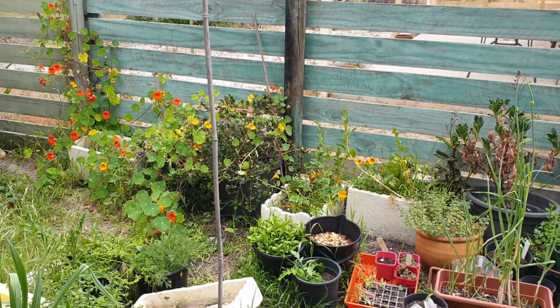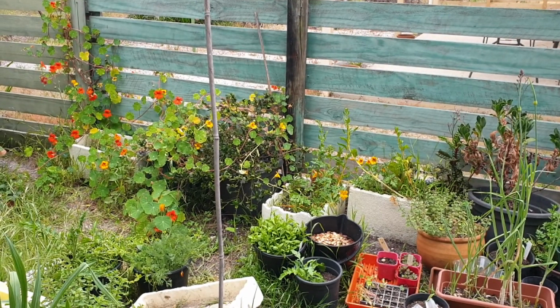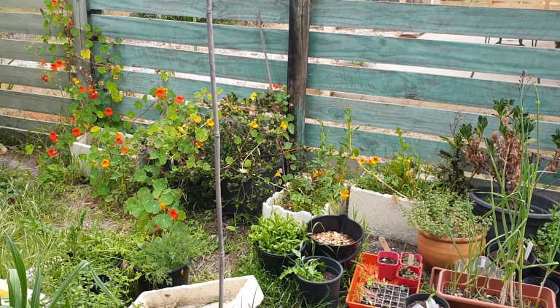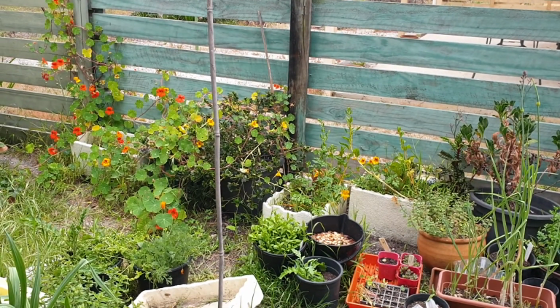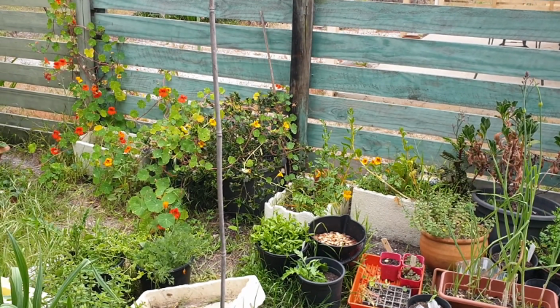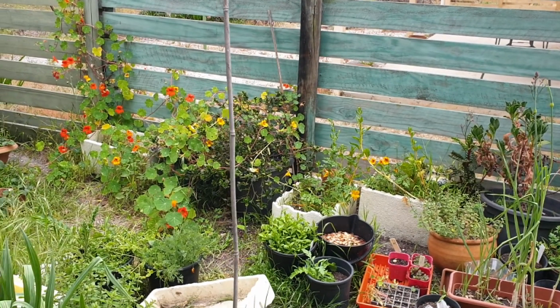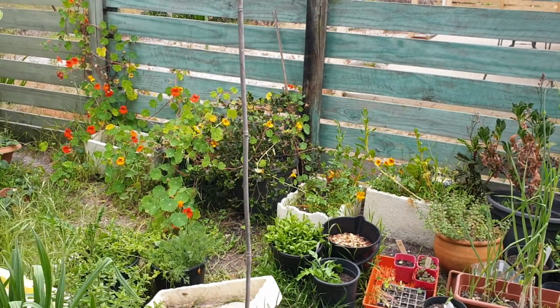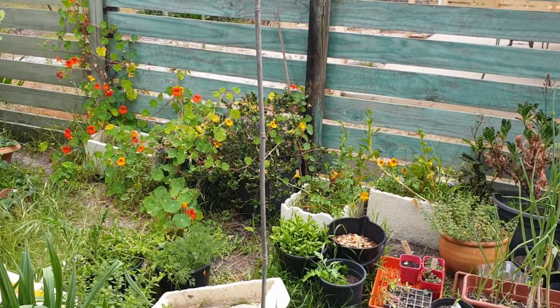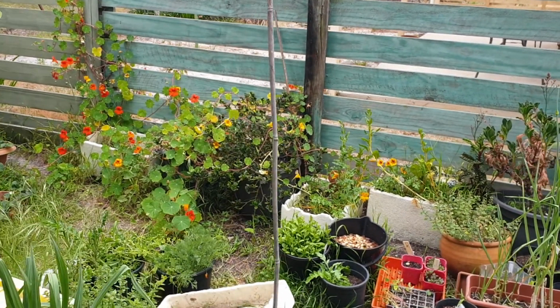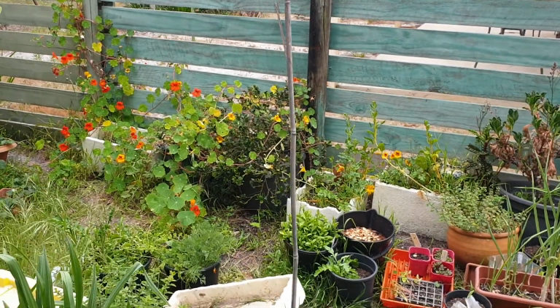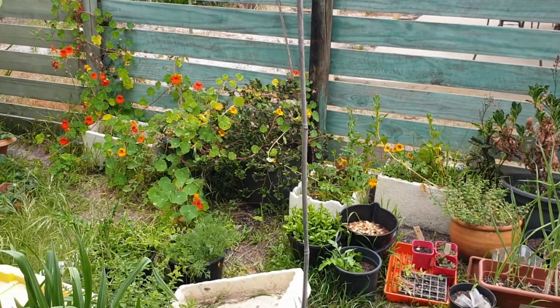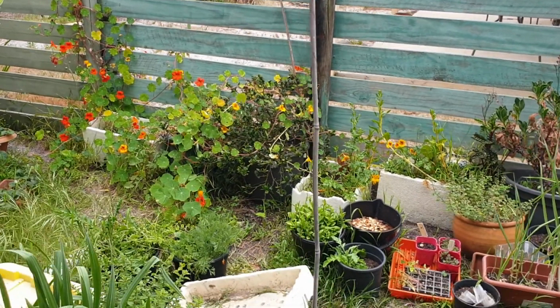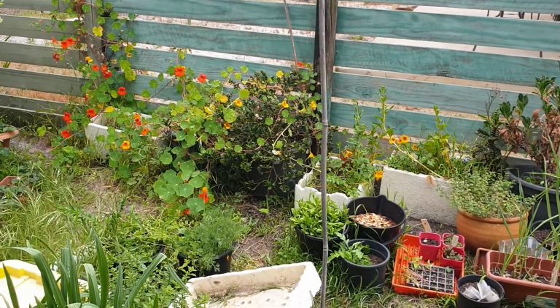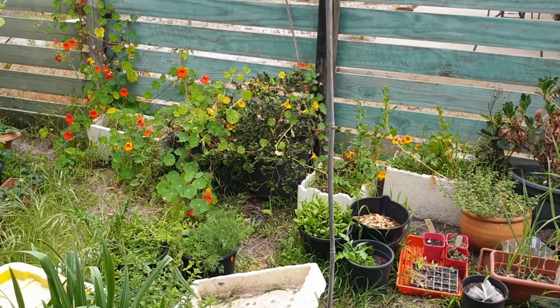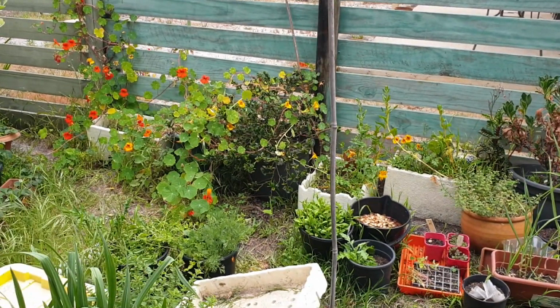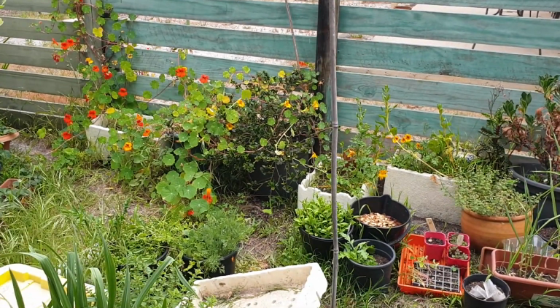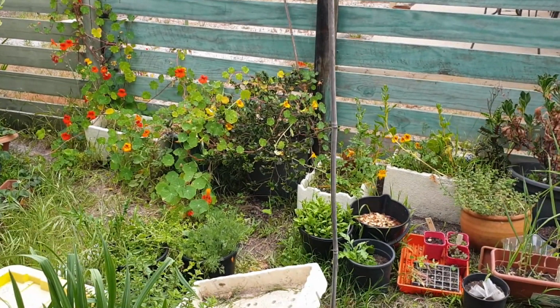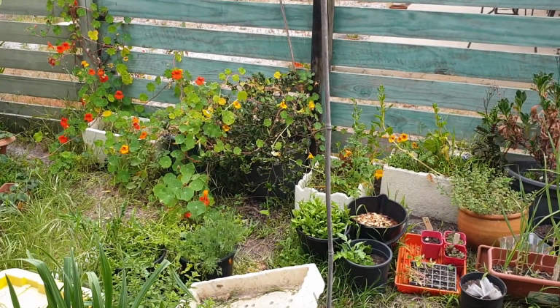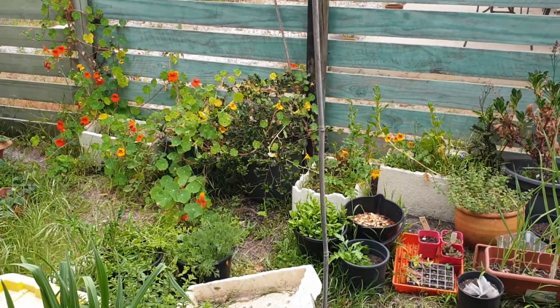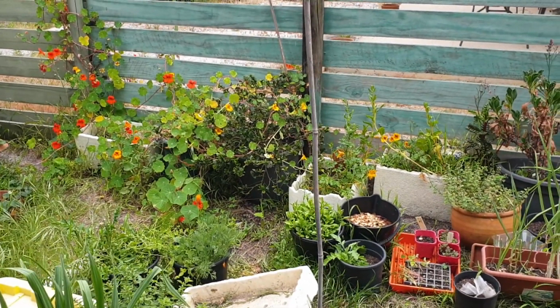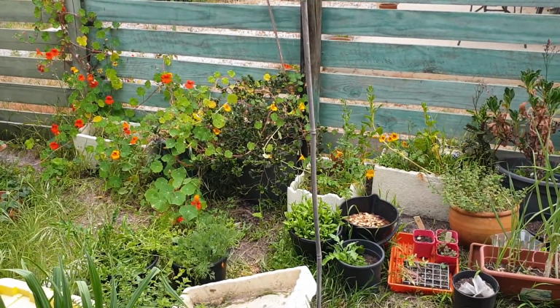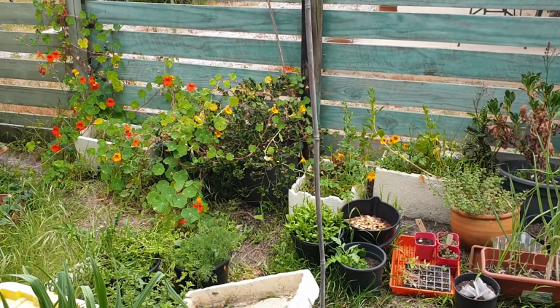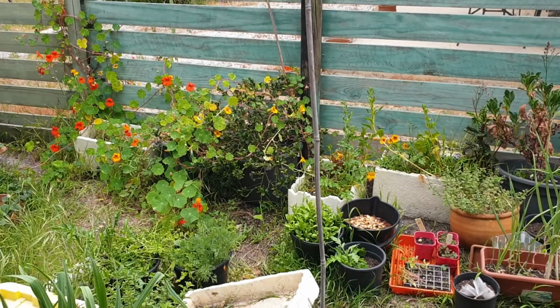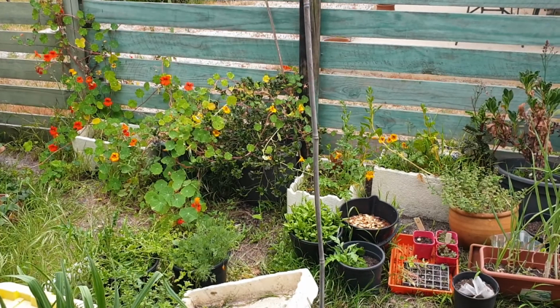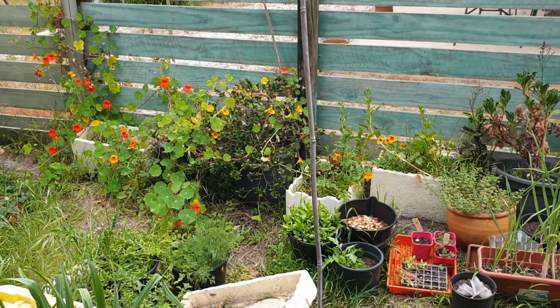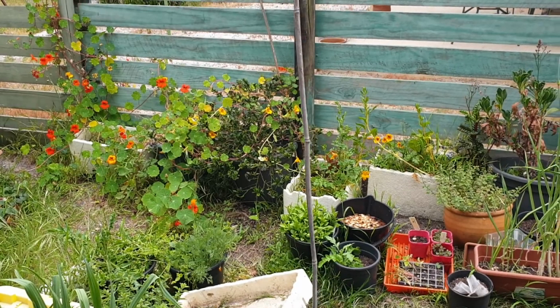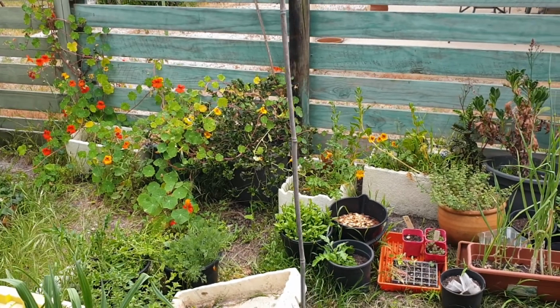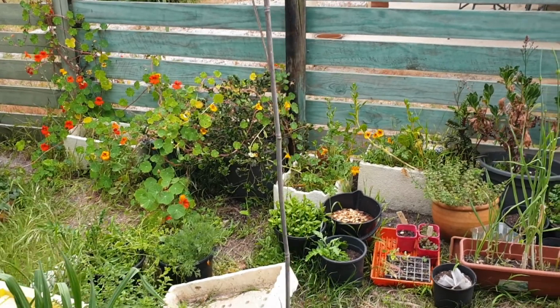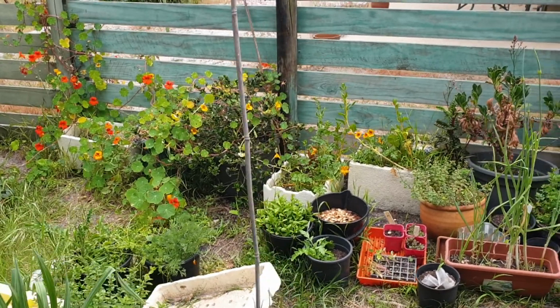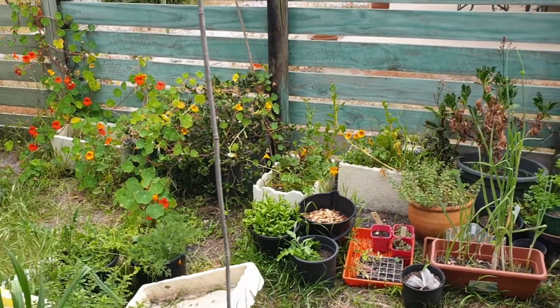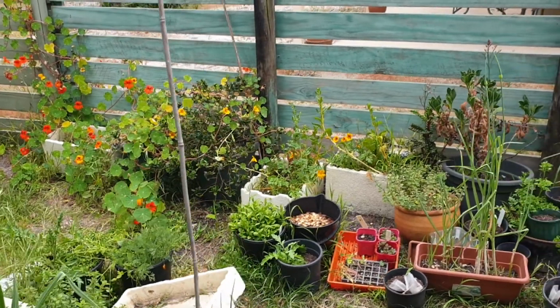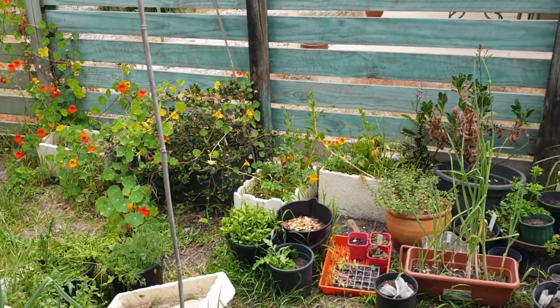G'day everyone, how are you all going? Welcome to day 318 — I'm looking at my bees, my beehive.